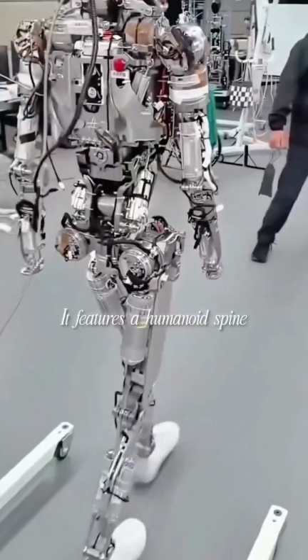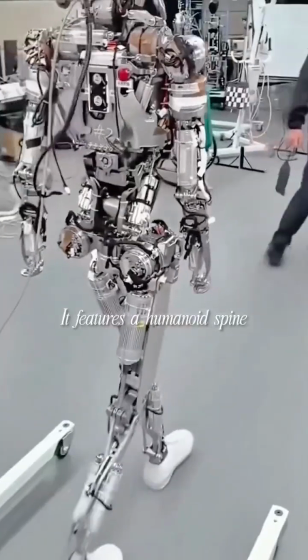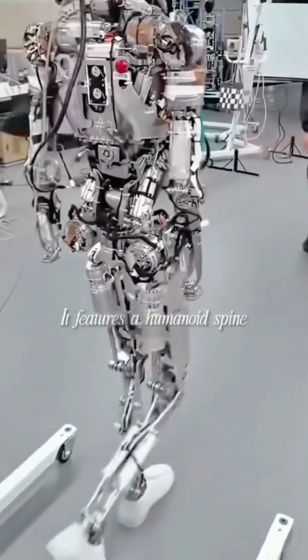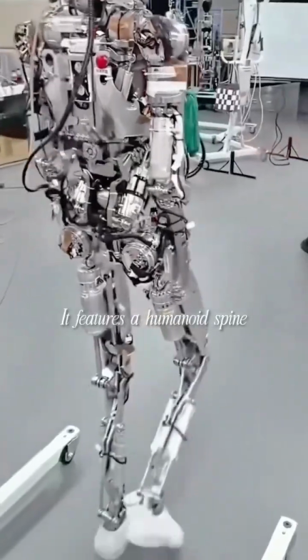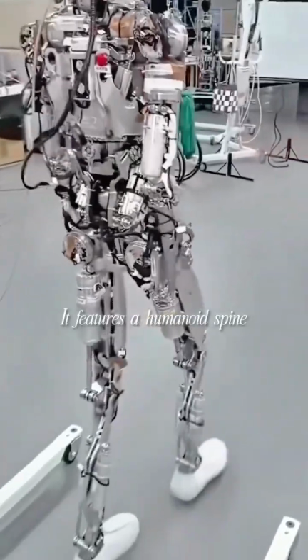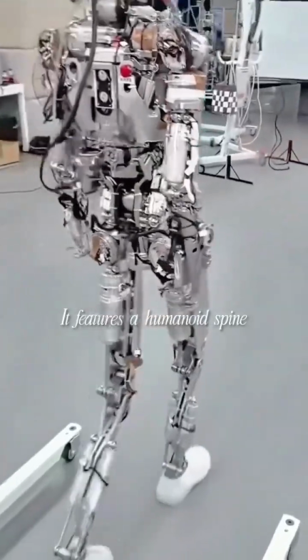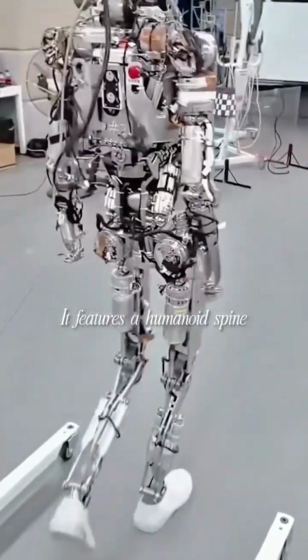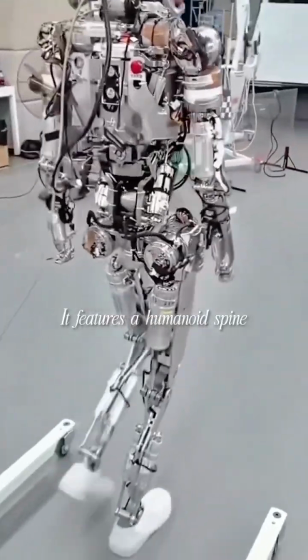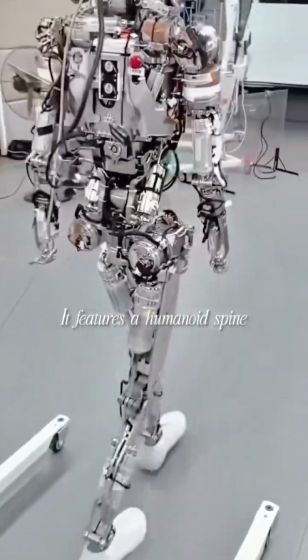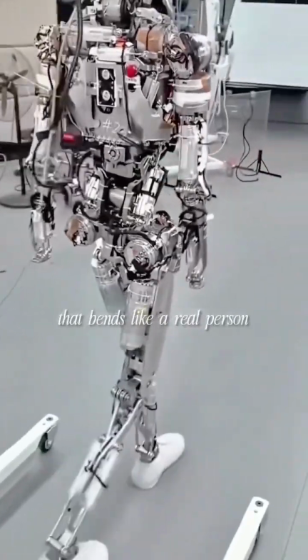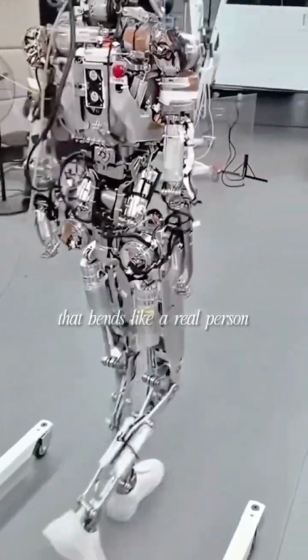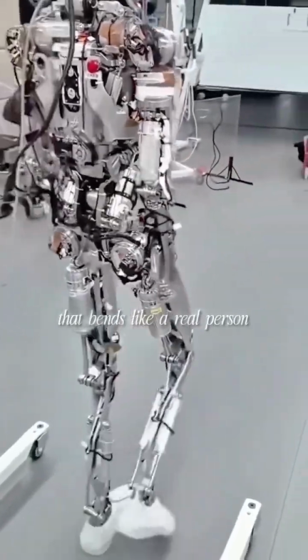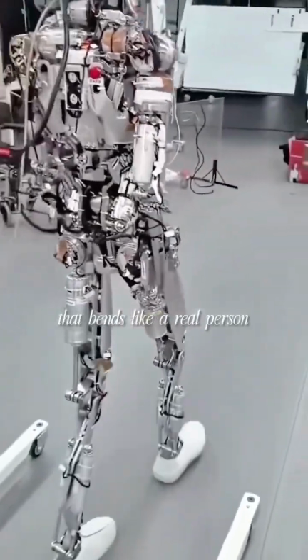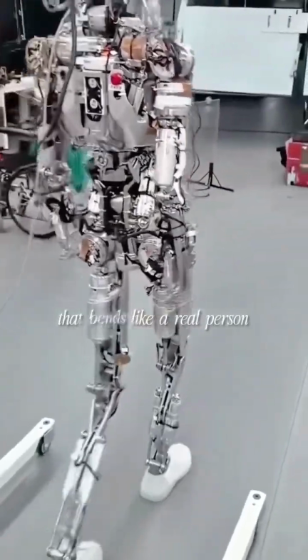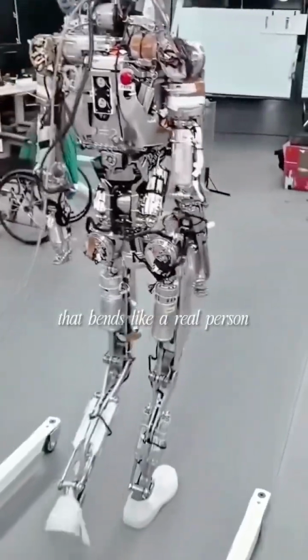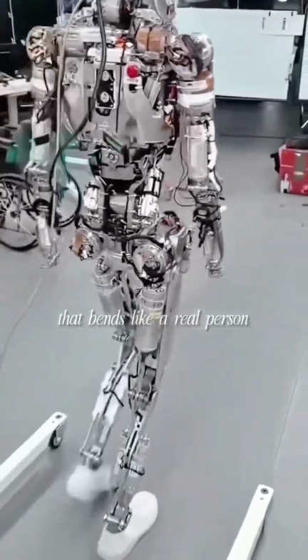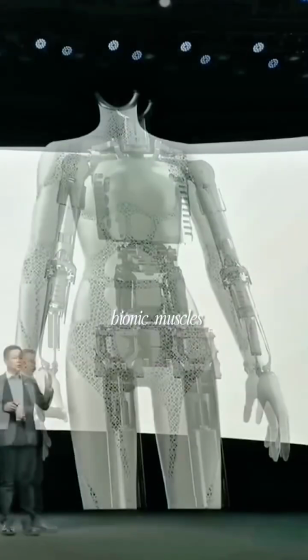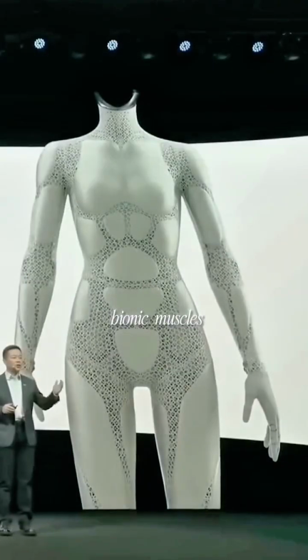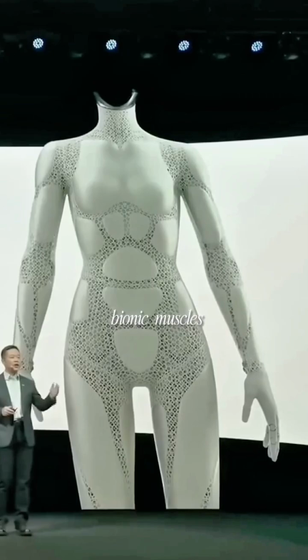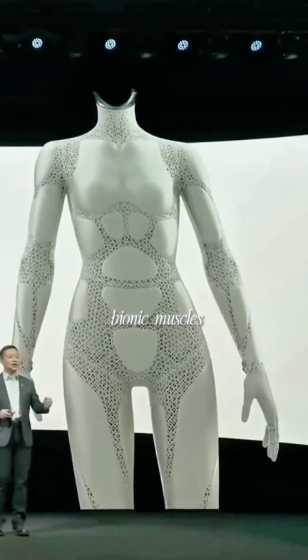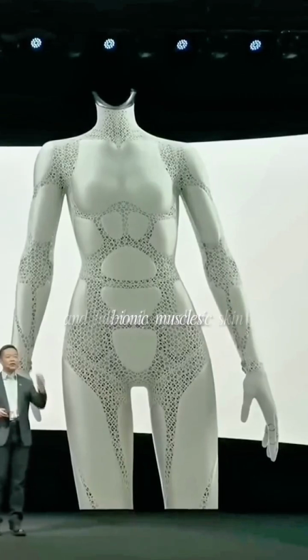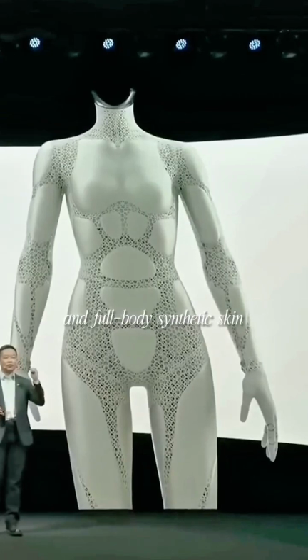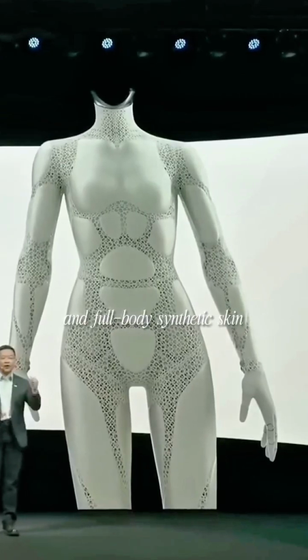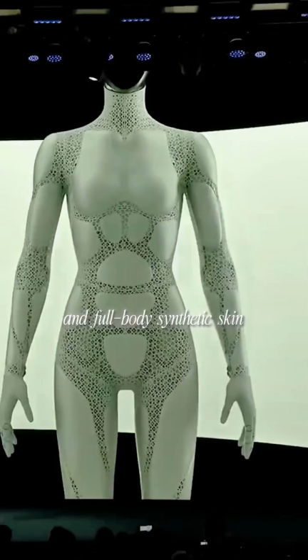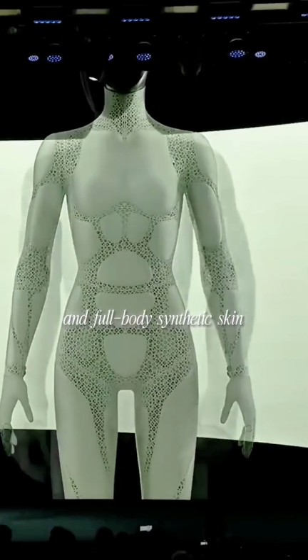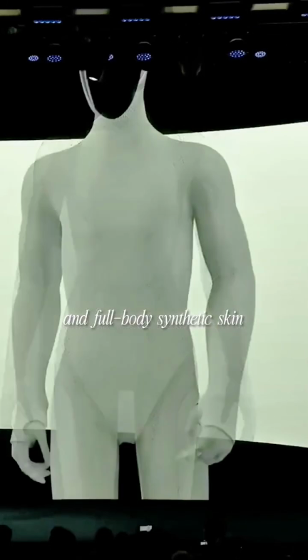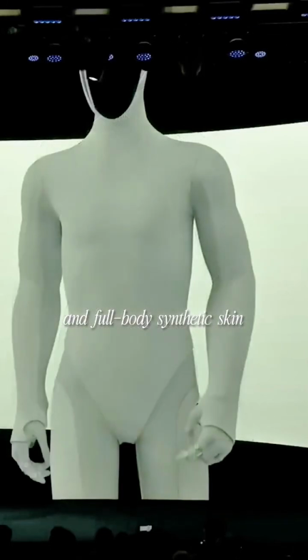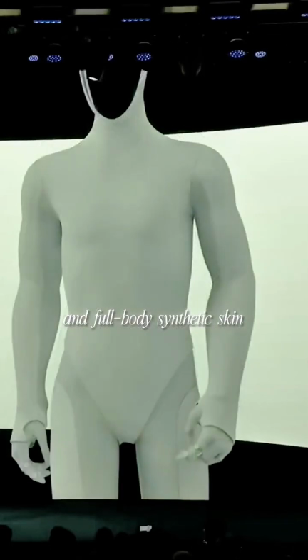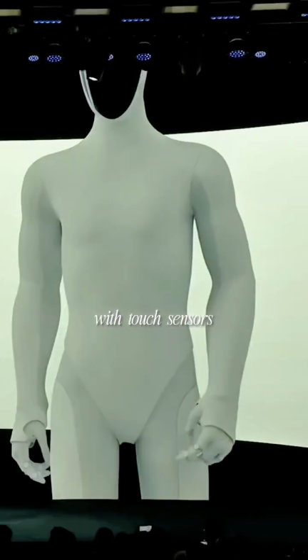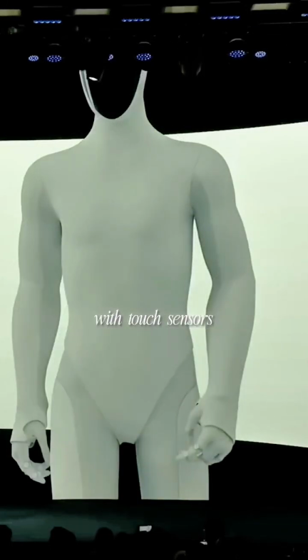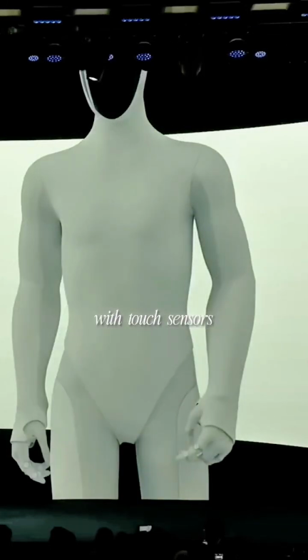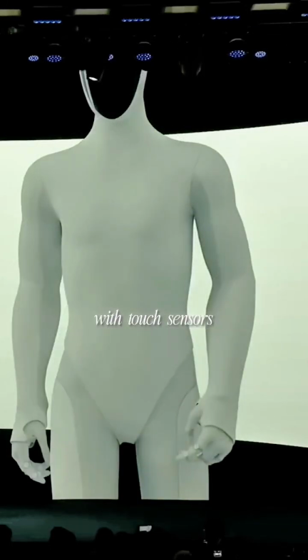It features a humanoid spine that bends like a real person, bionic muscles, and full-body synthetic skin with touch sensors.